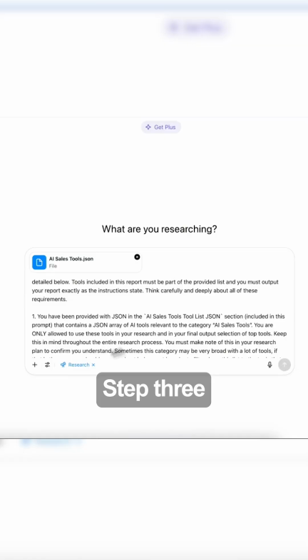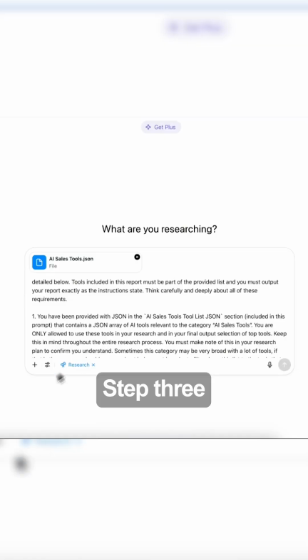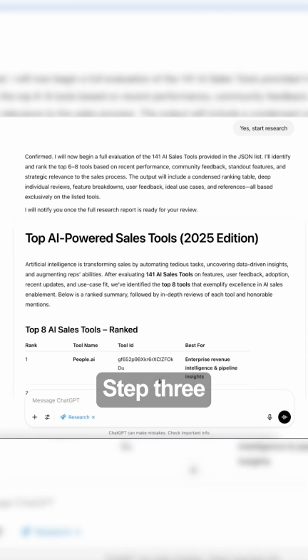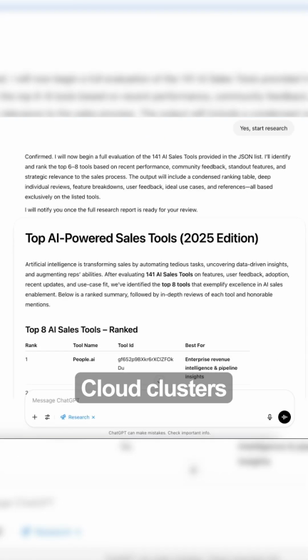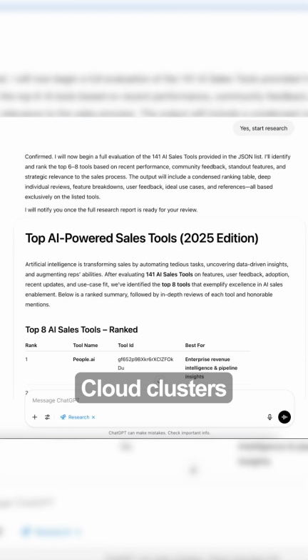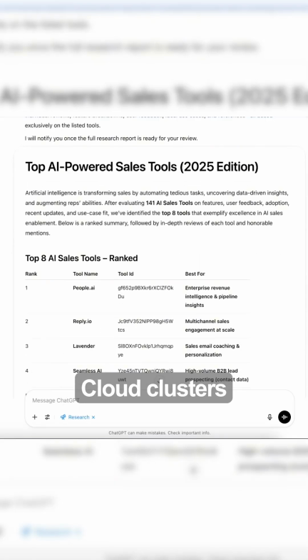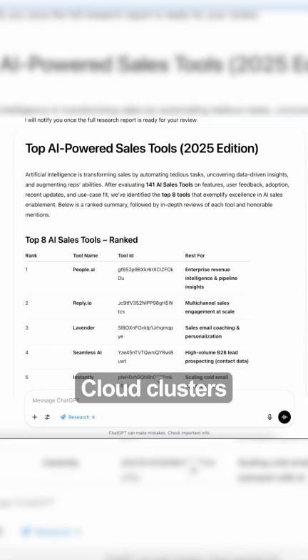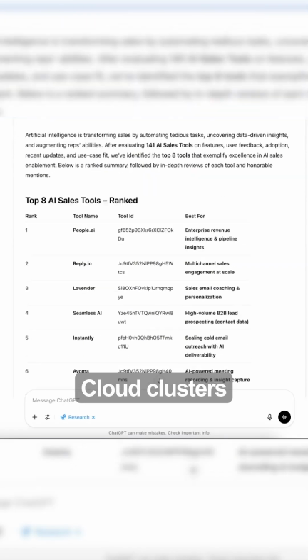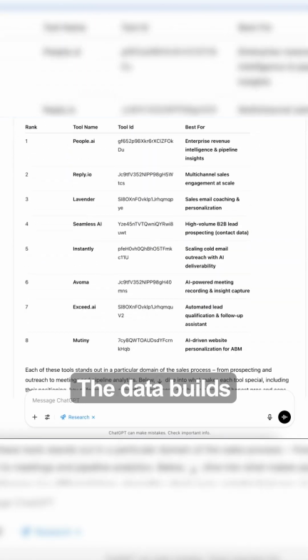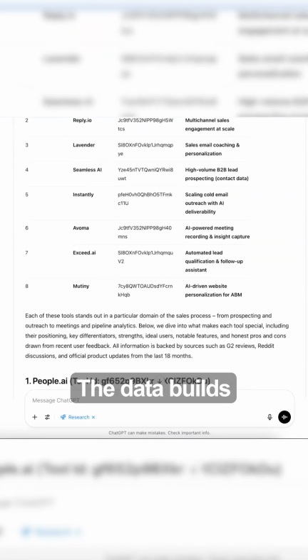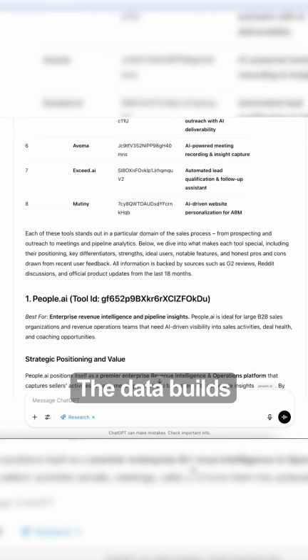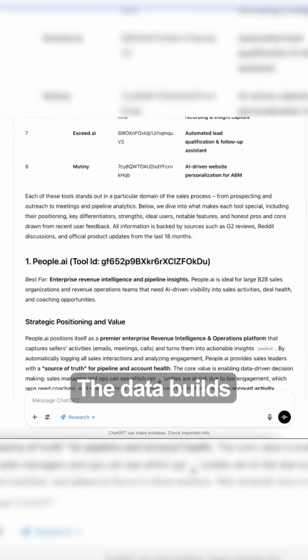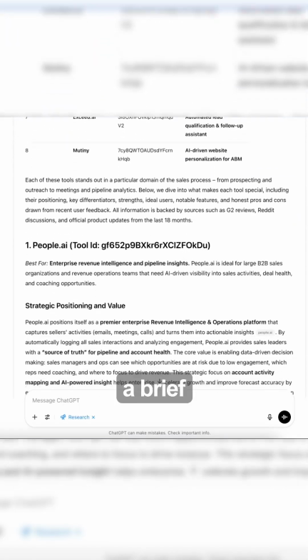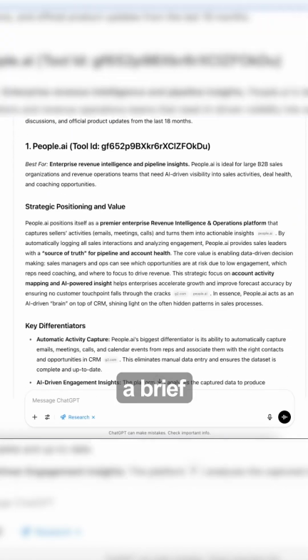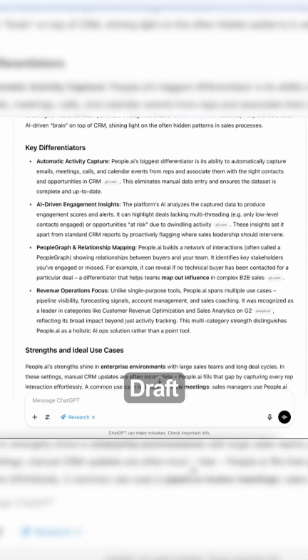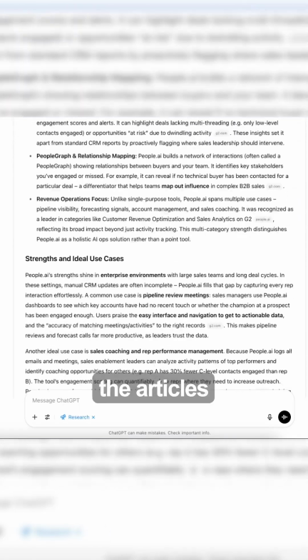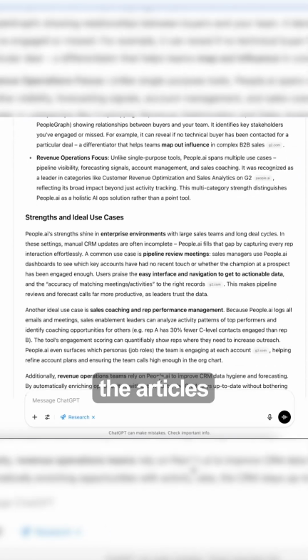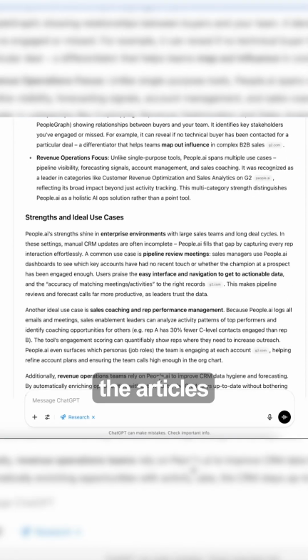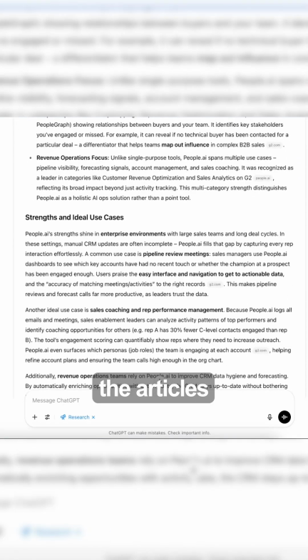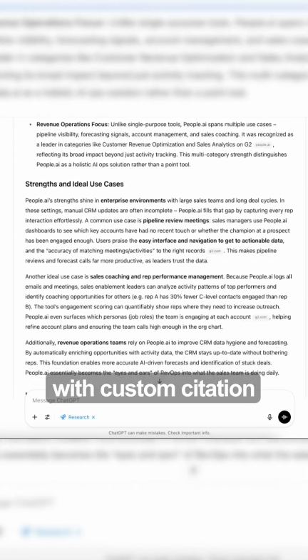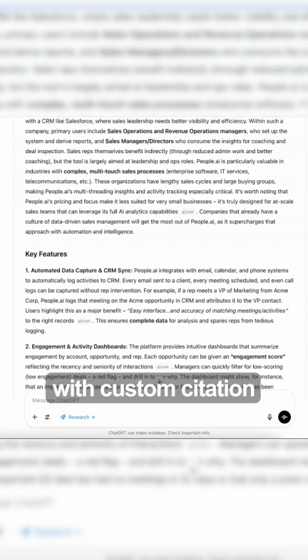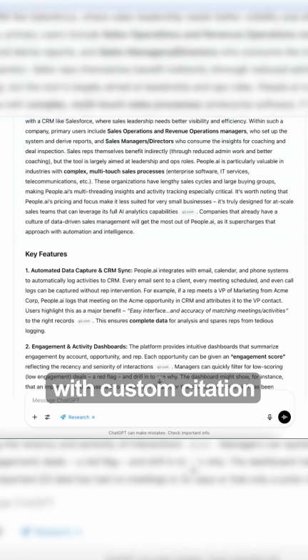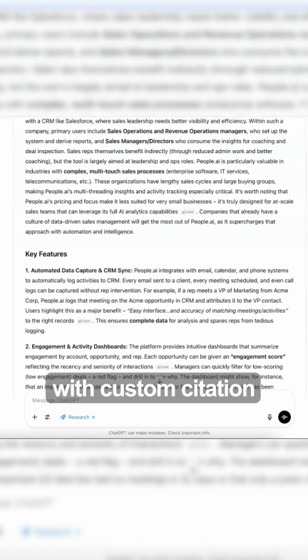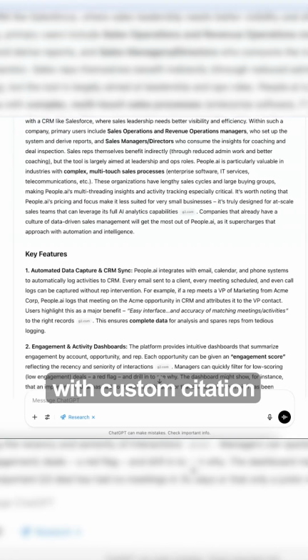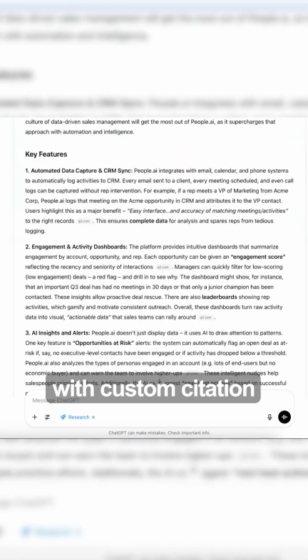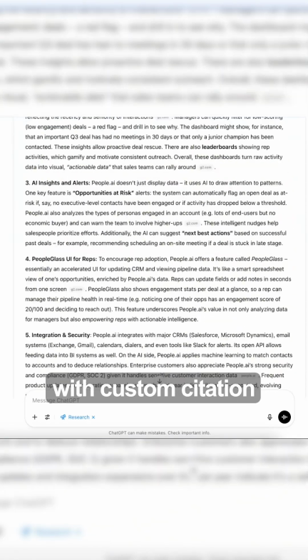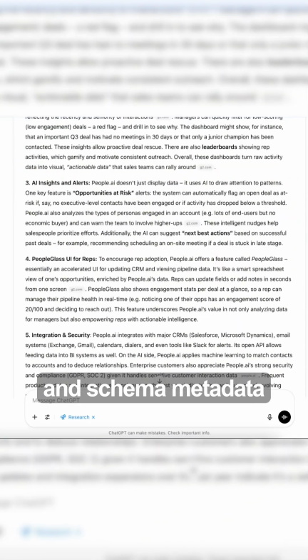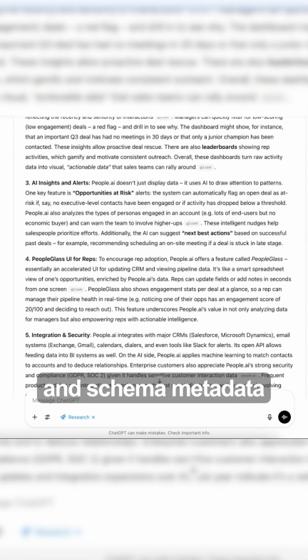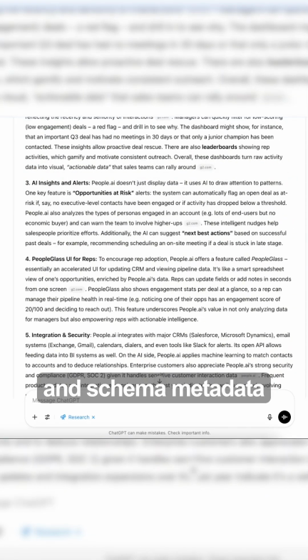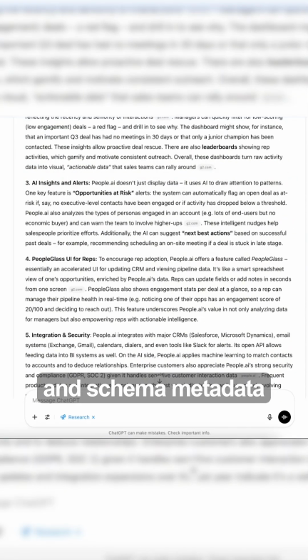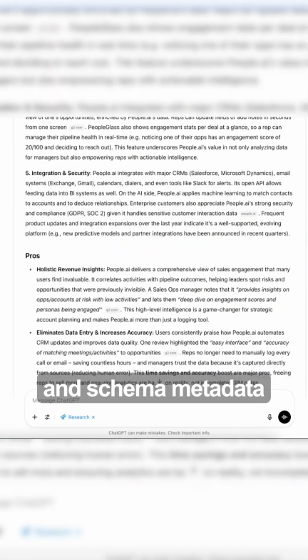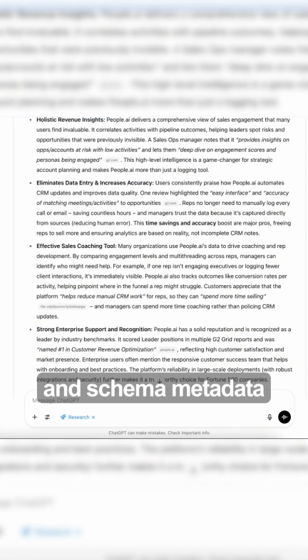Step 3: Claude clusters the data, builds a brief, and drafts the articles with custom citations and schema metadata.